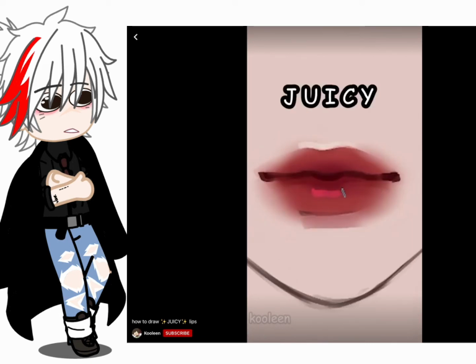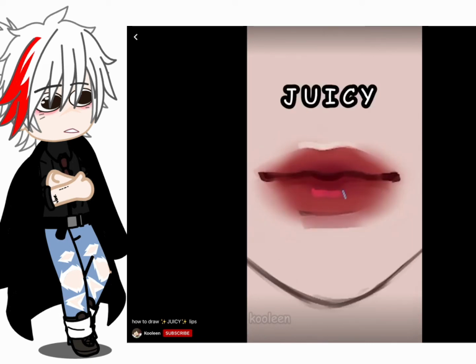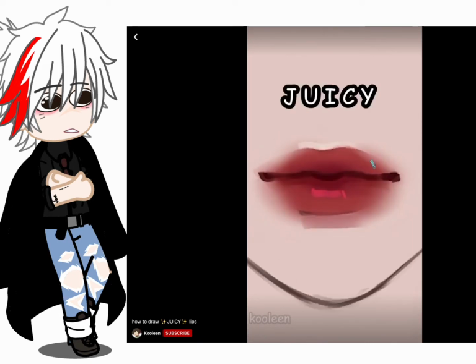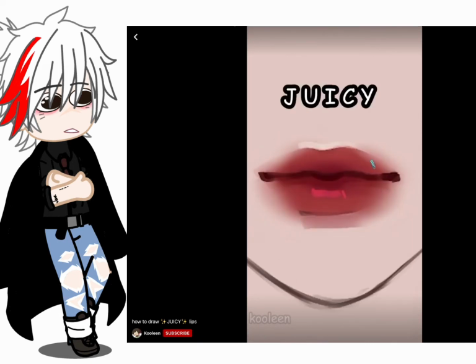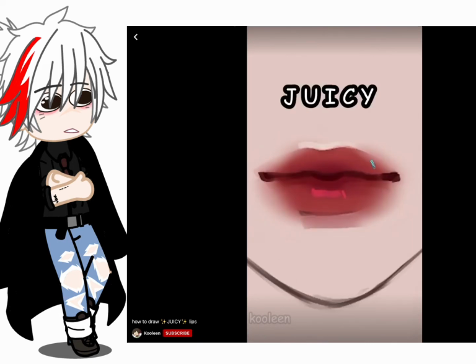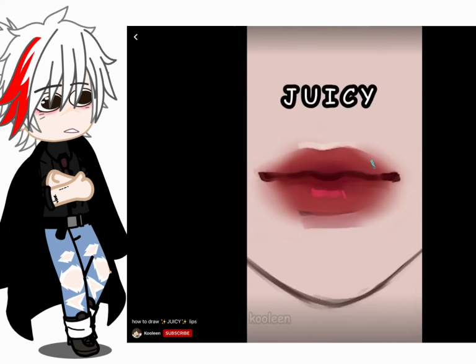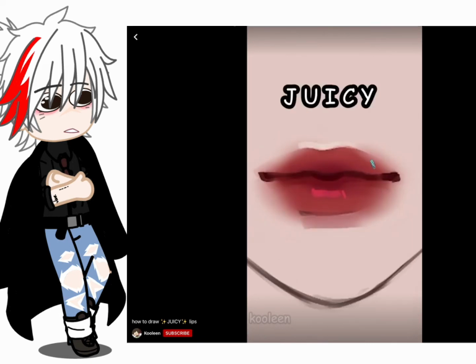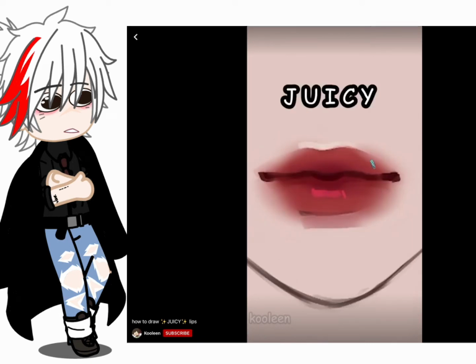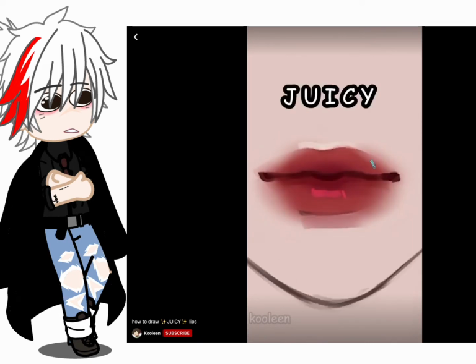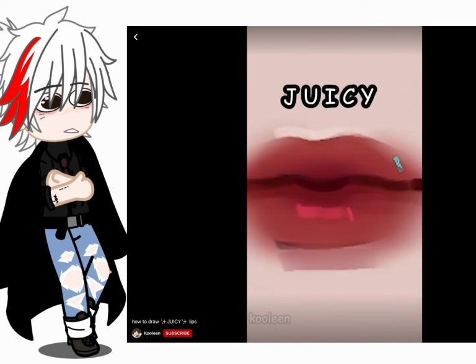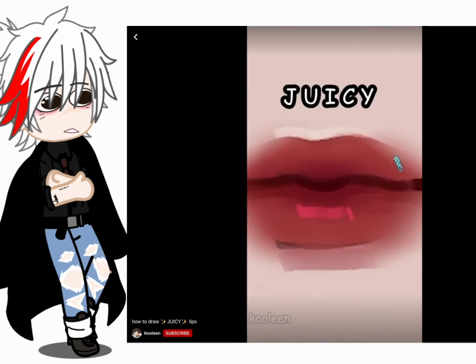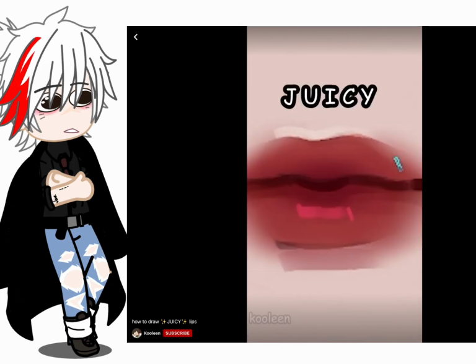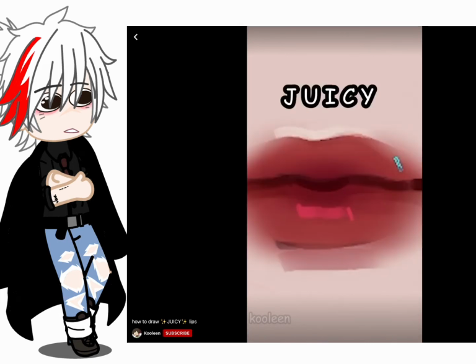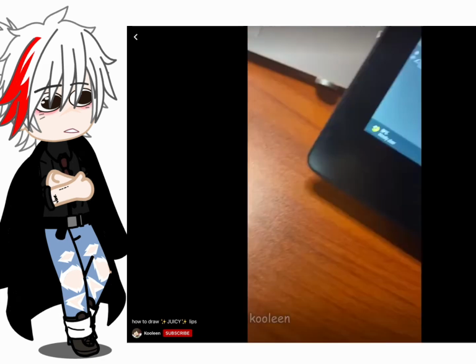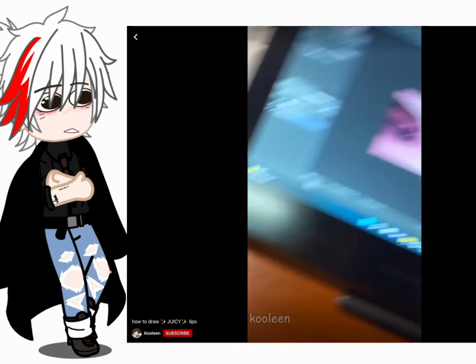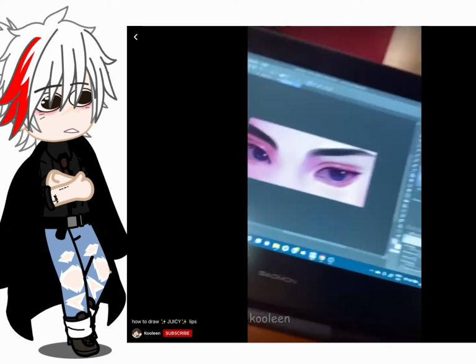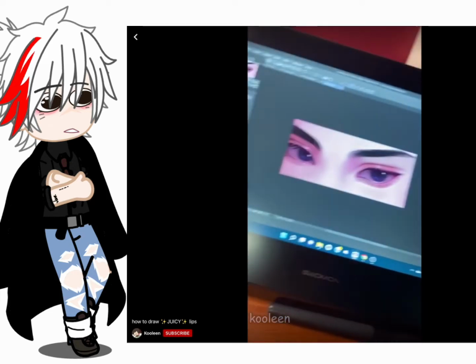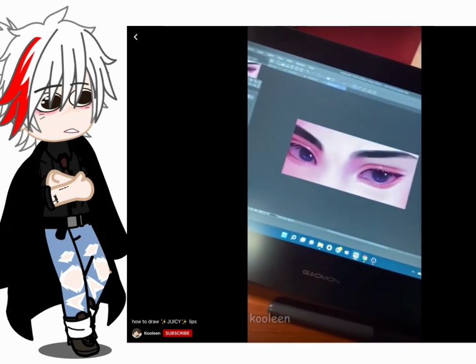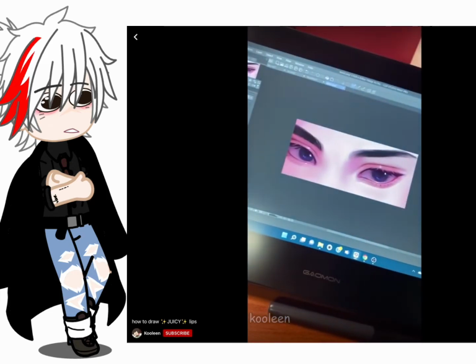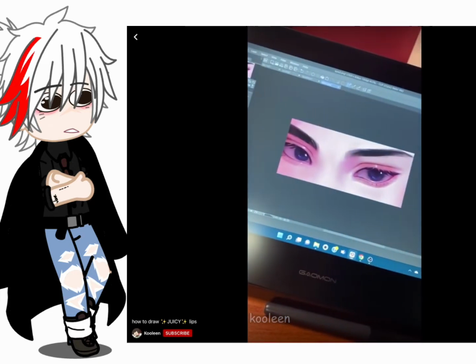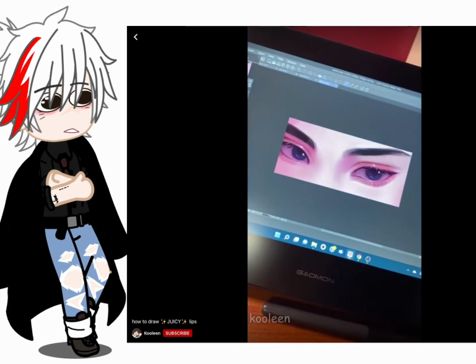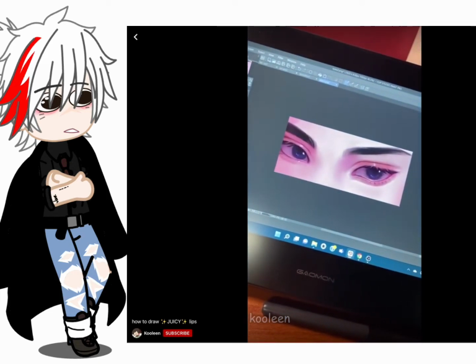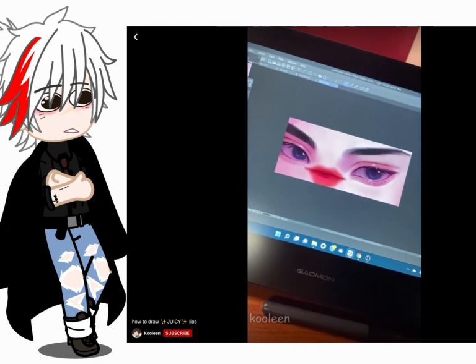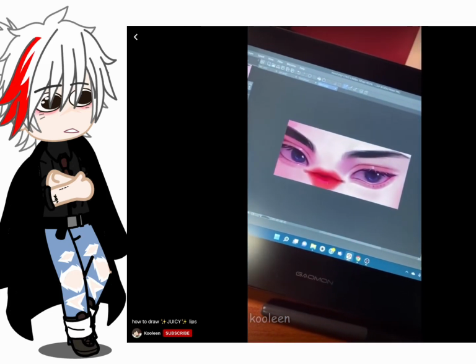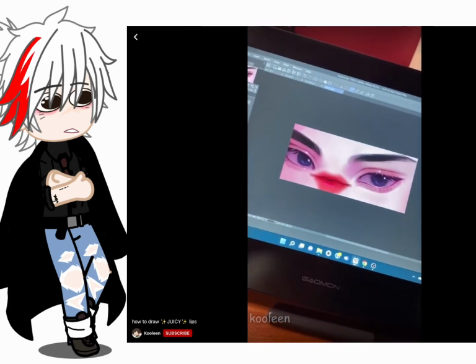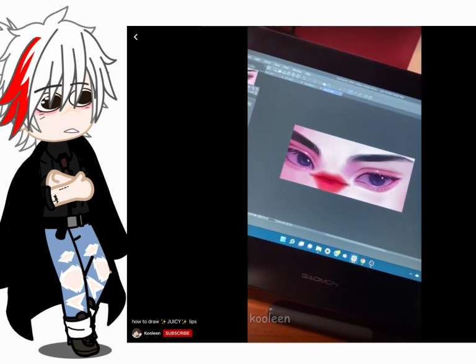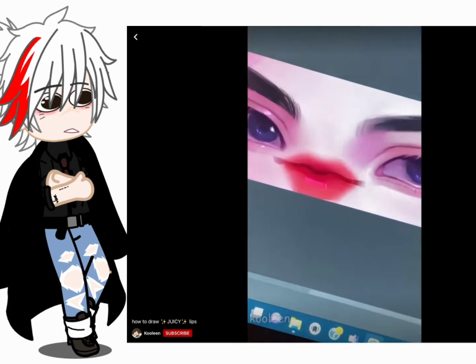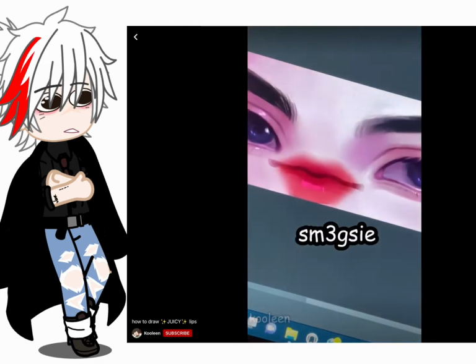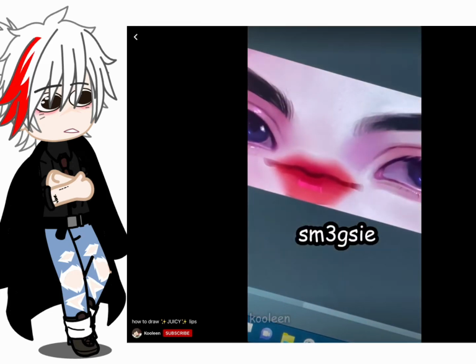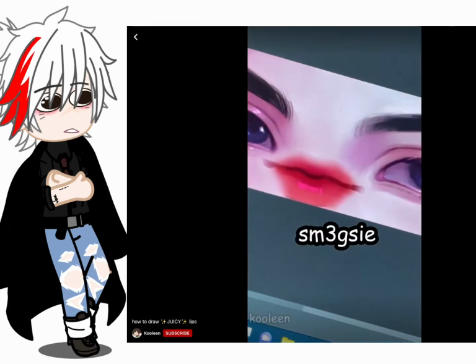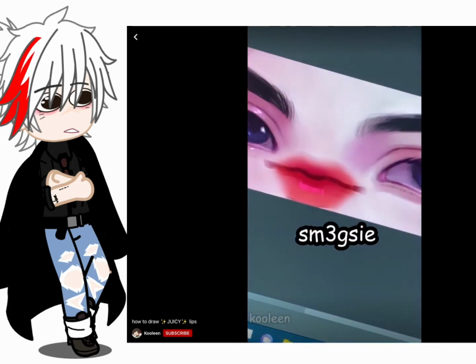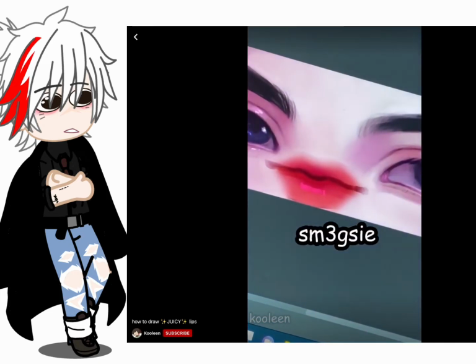For that final touch, put that juicy little highlight on the lower lip. Now let's paste it on a face. That's what I call smegs!